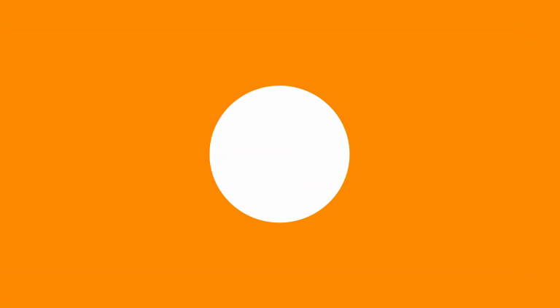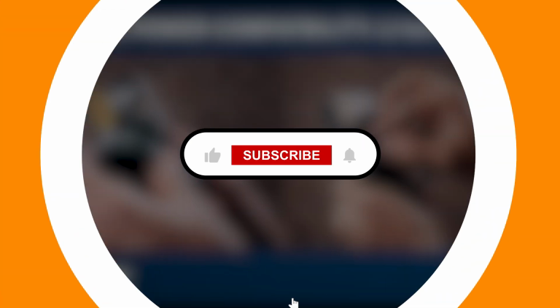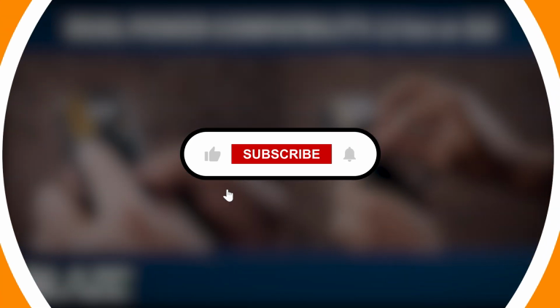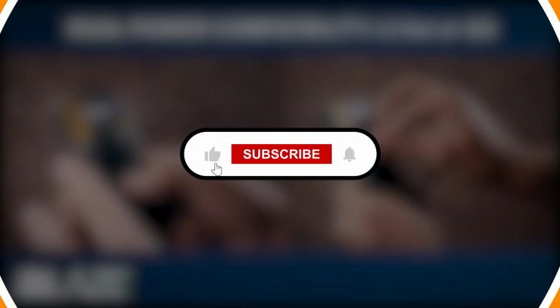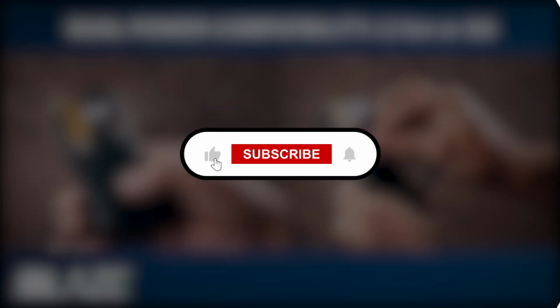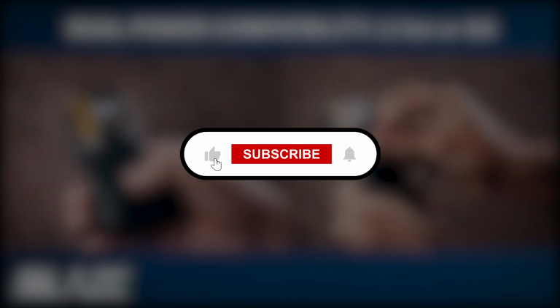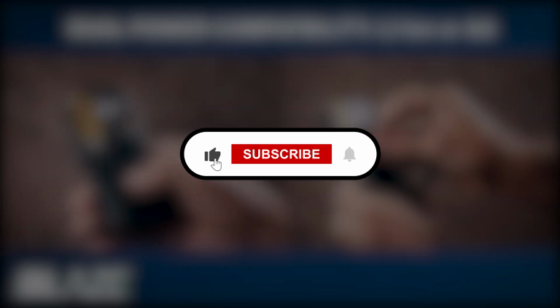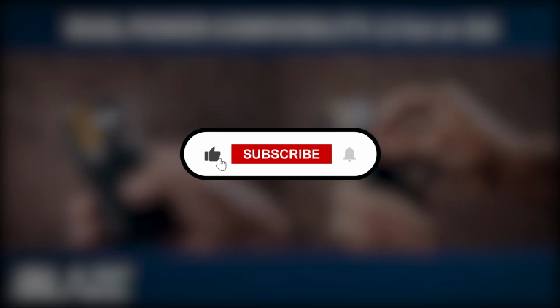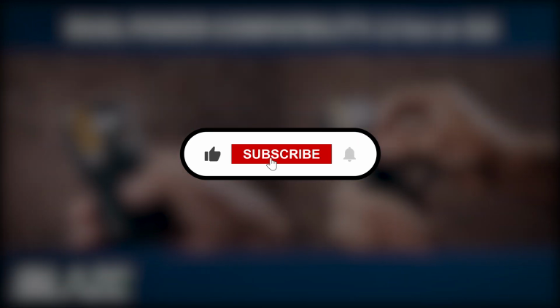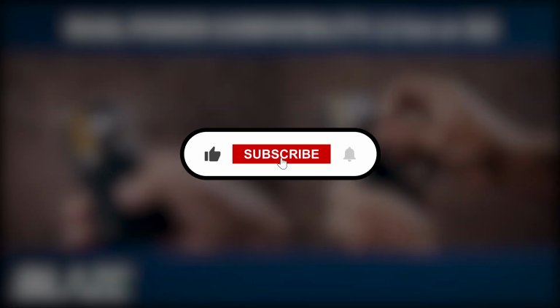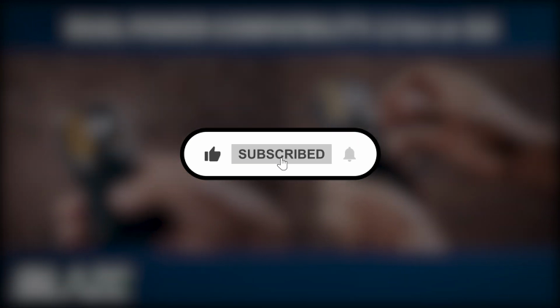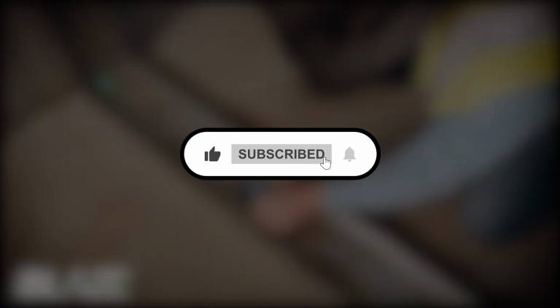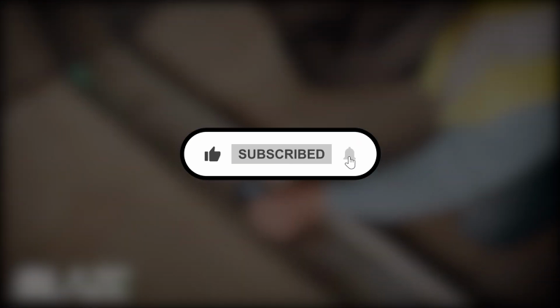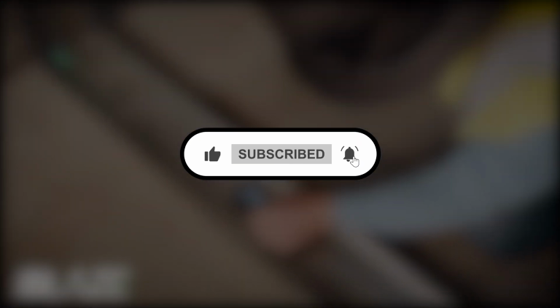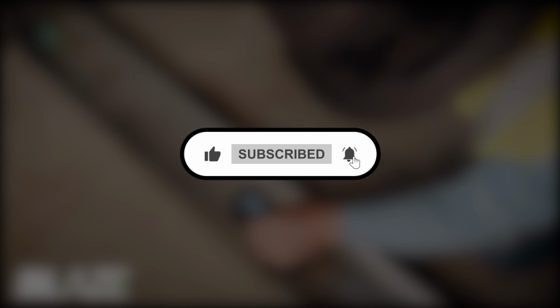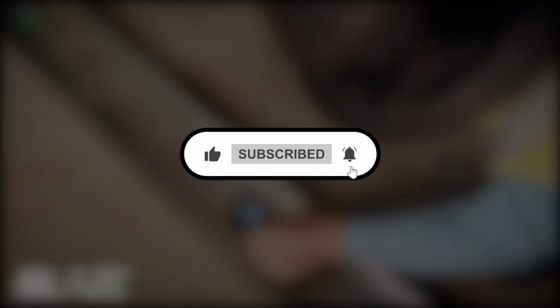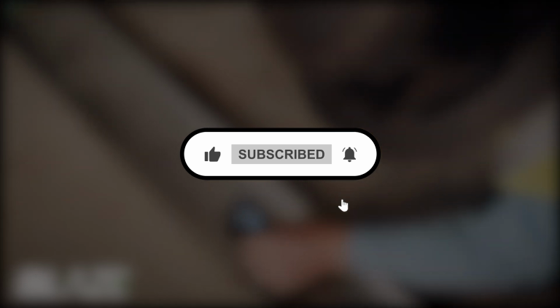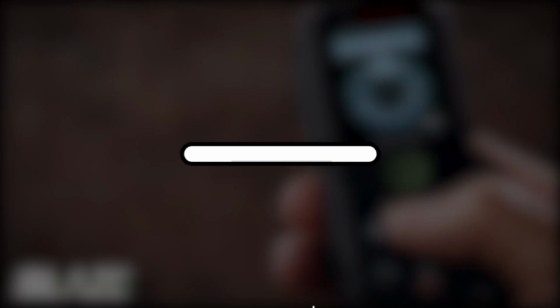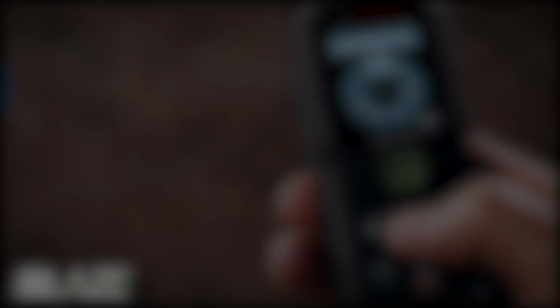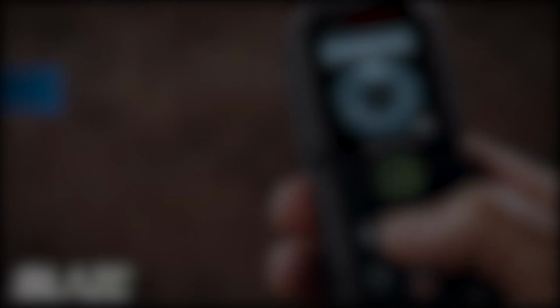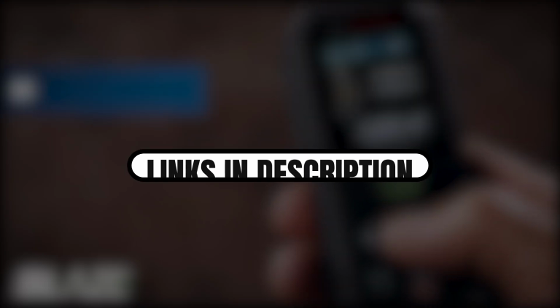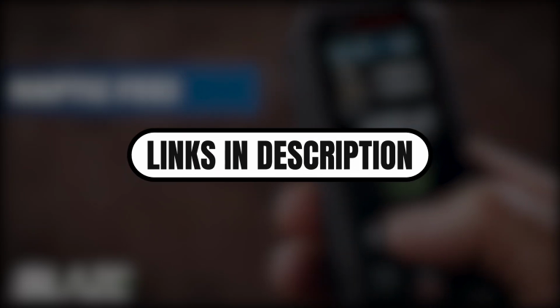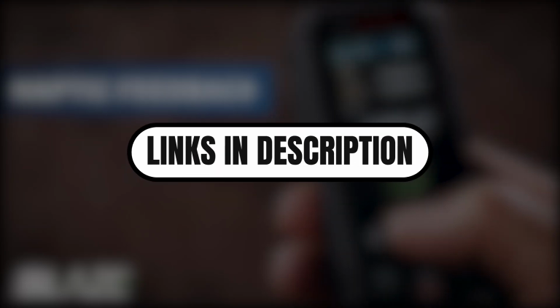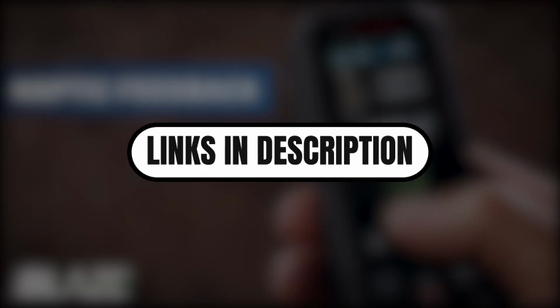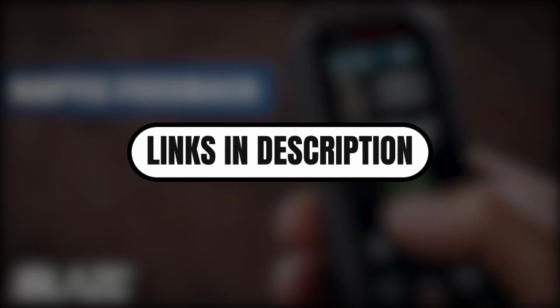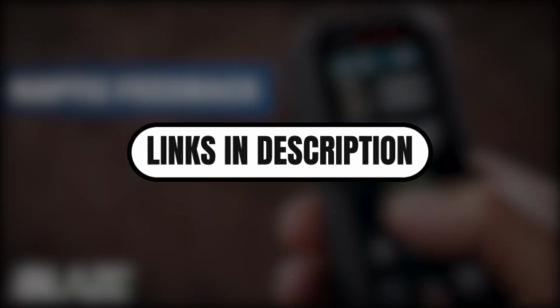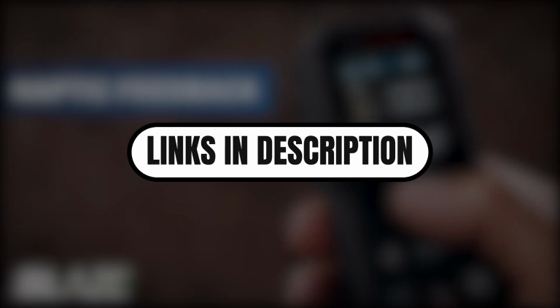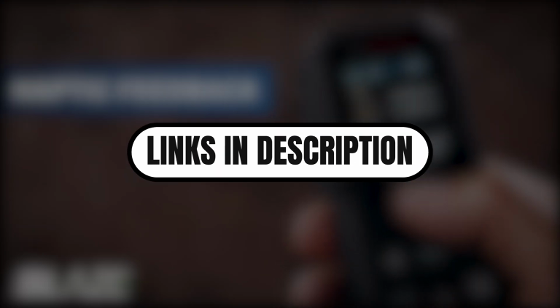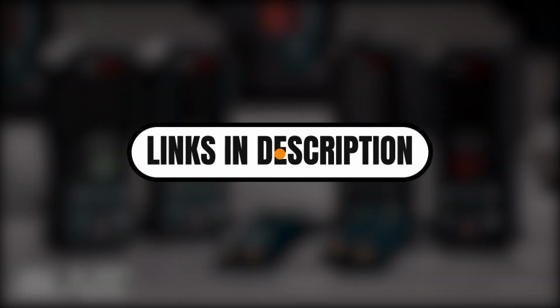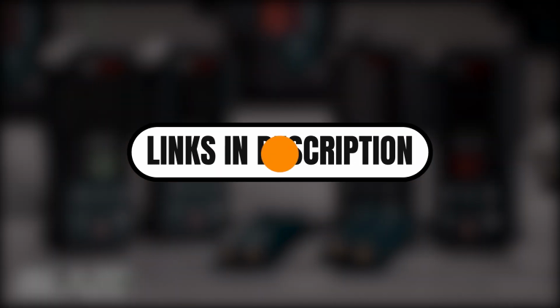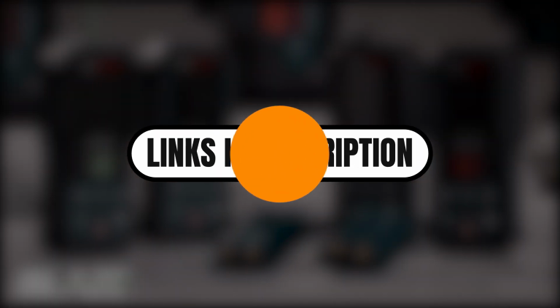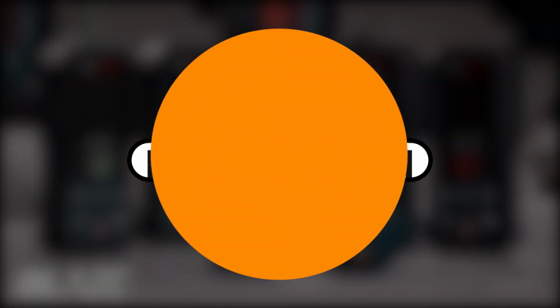Don't forget to like and subscribe for more reviews, and if you want to check out any of these laser measures, the links are all down in the description.